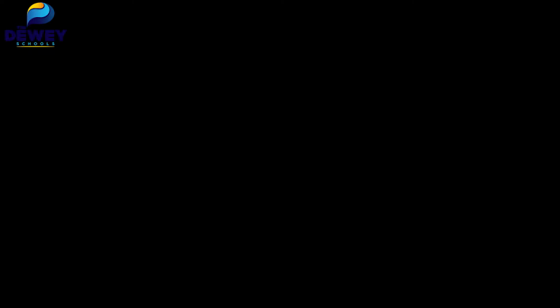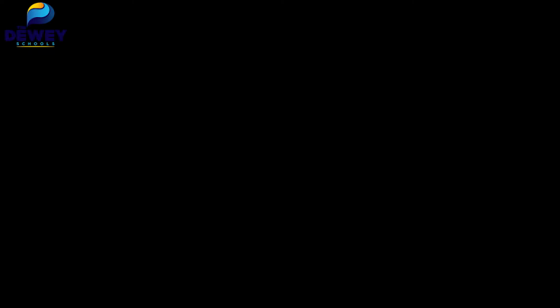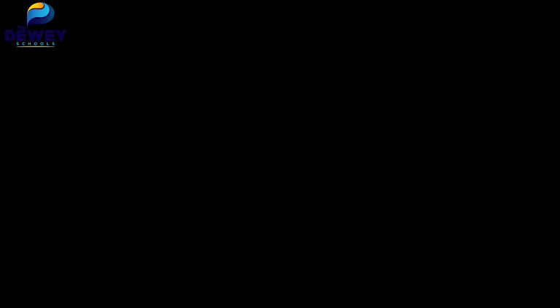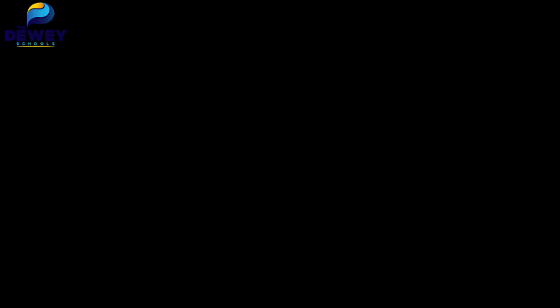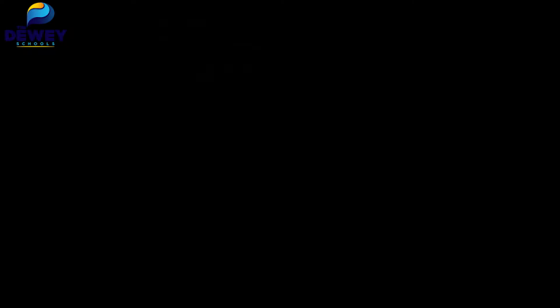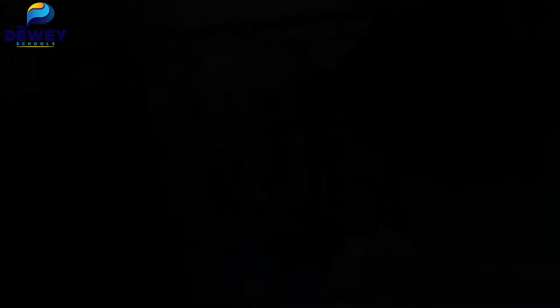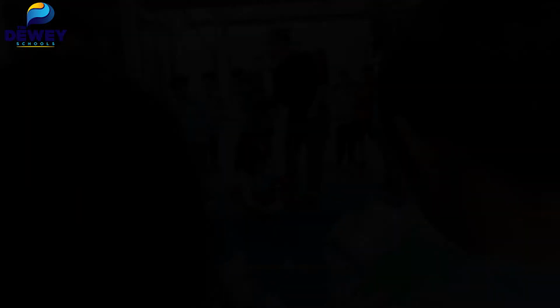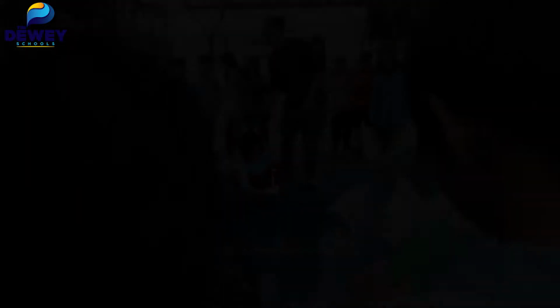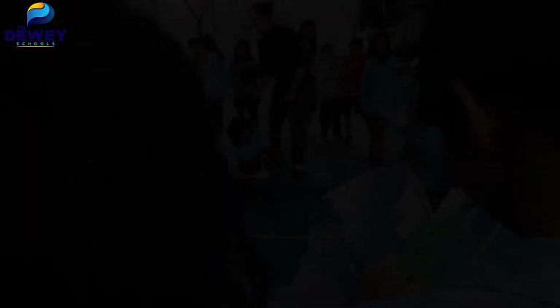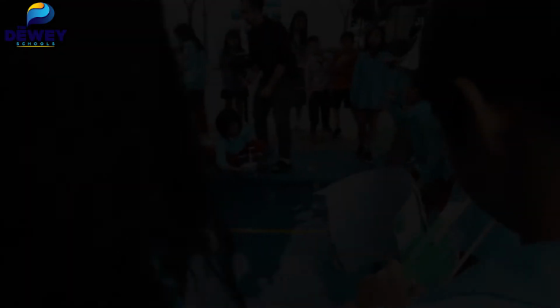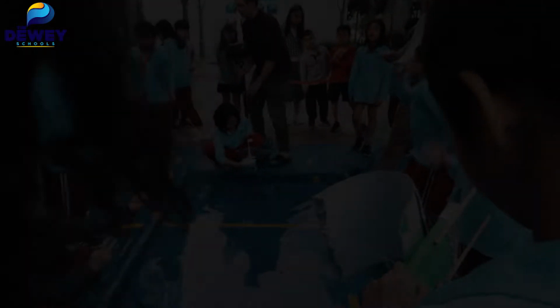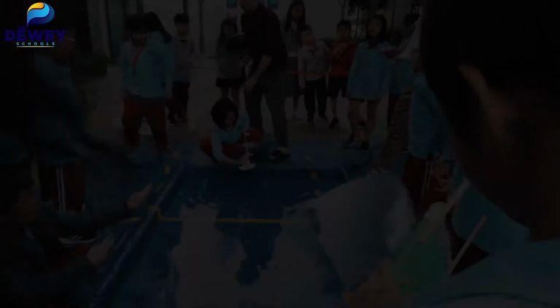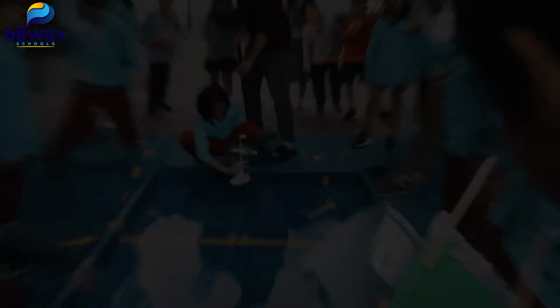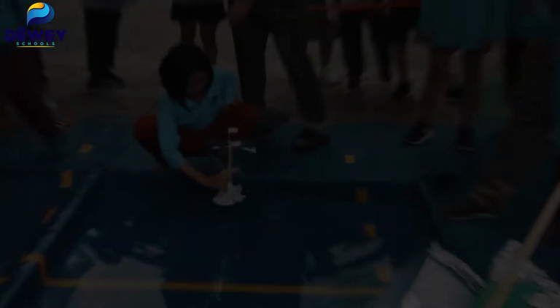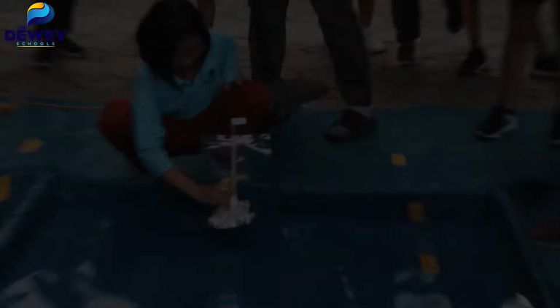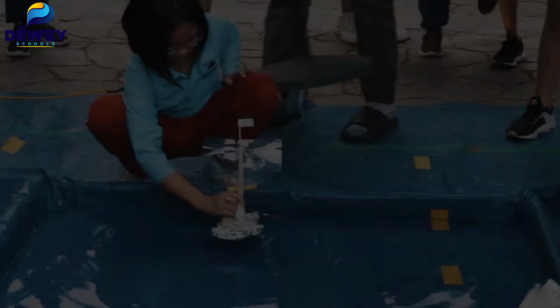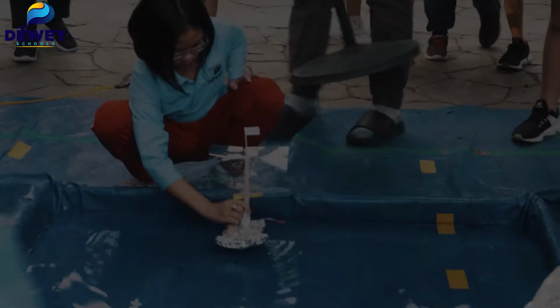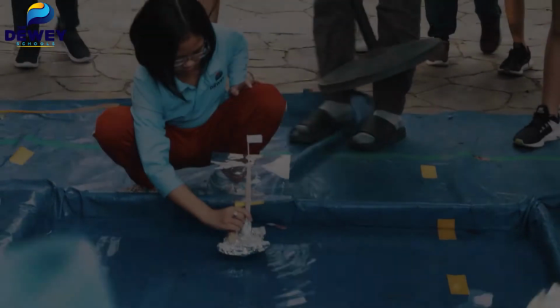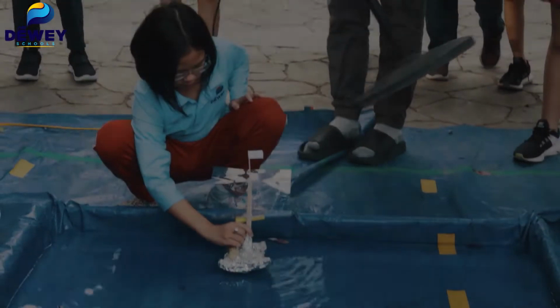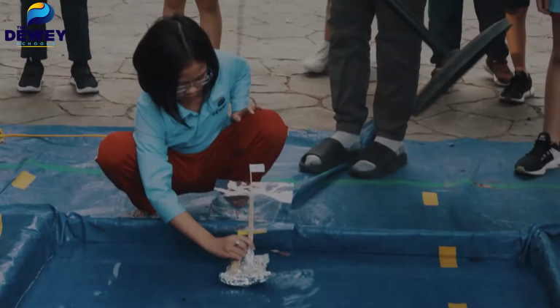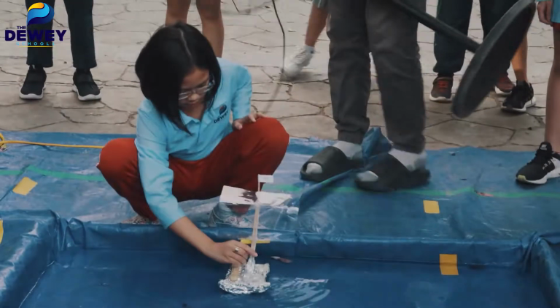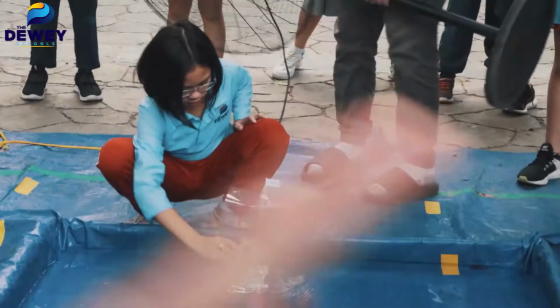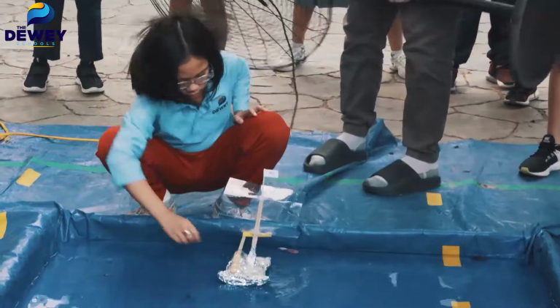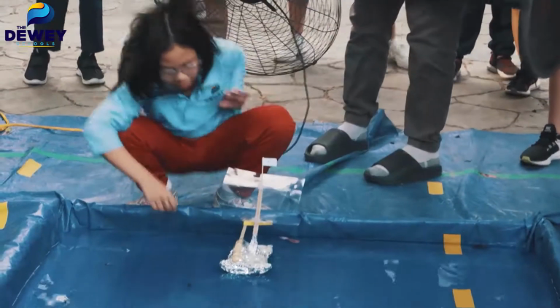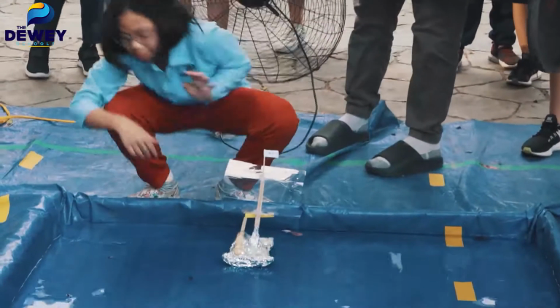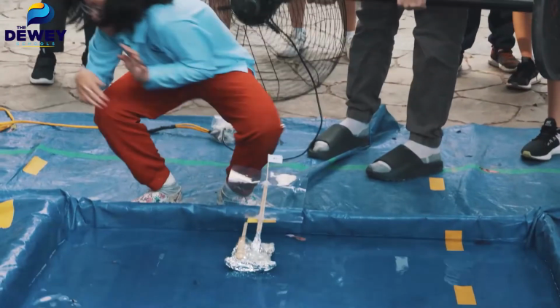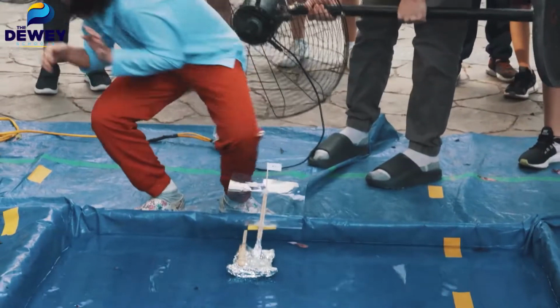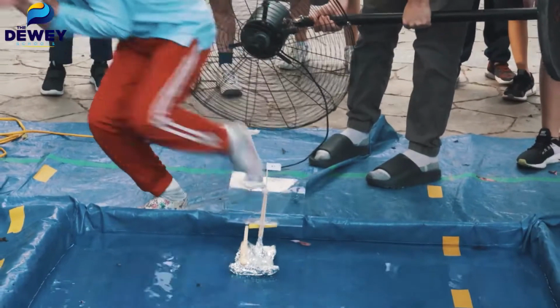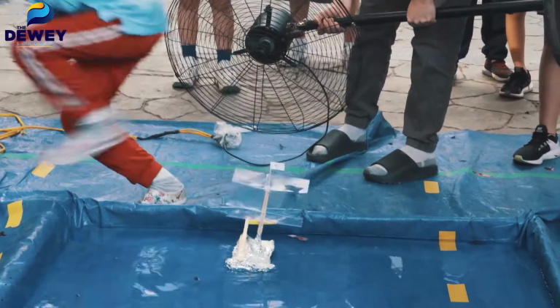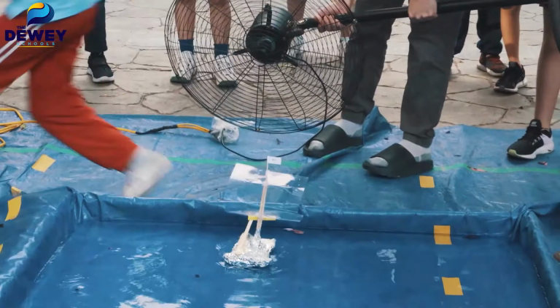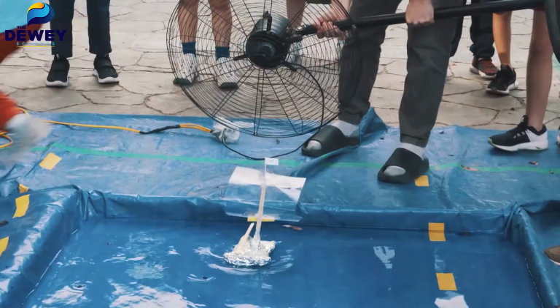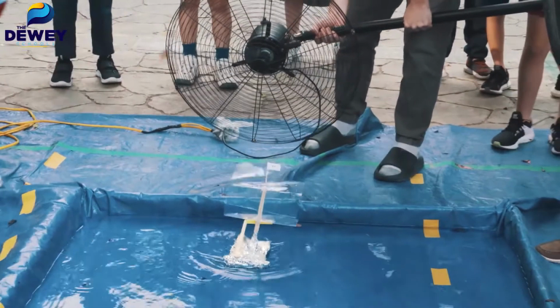Three, two, one! And for us, we're flying!